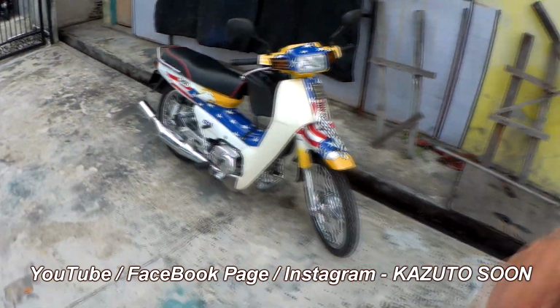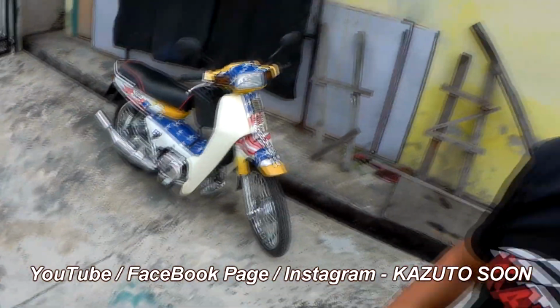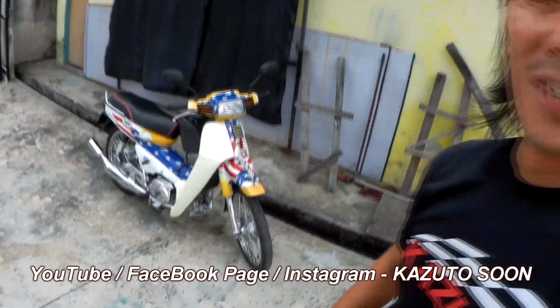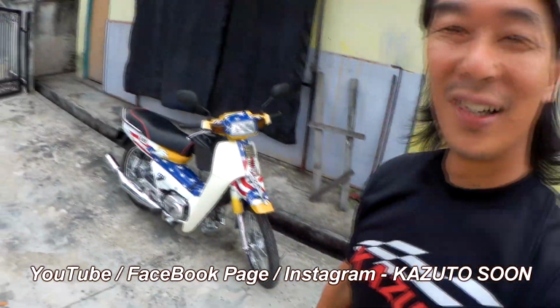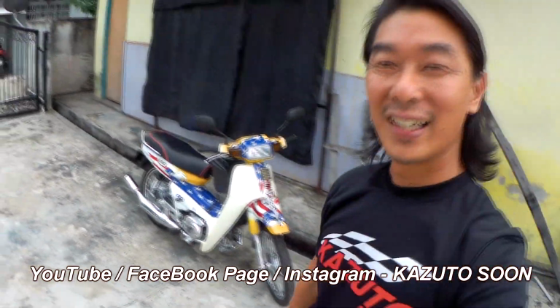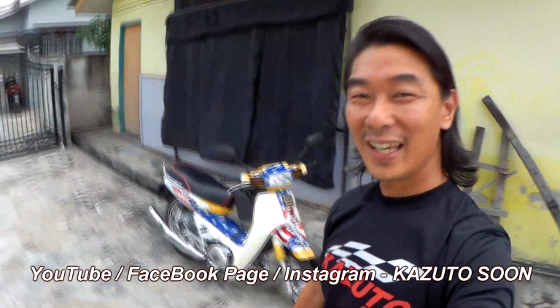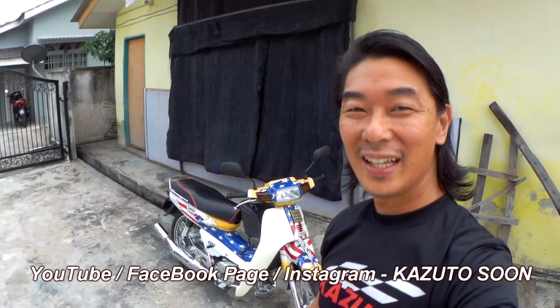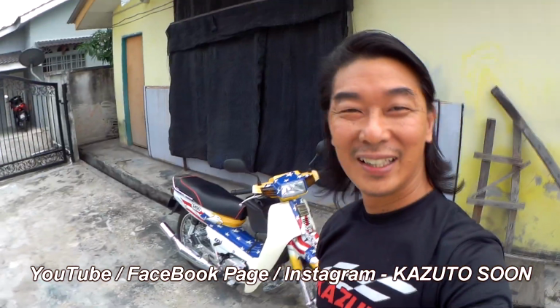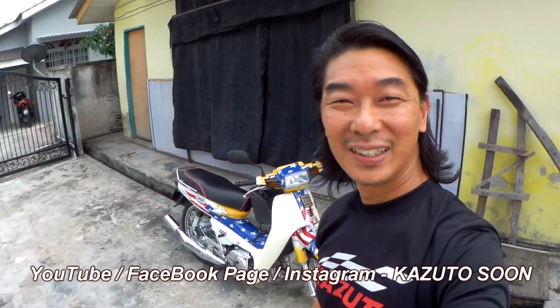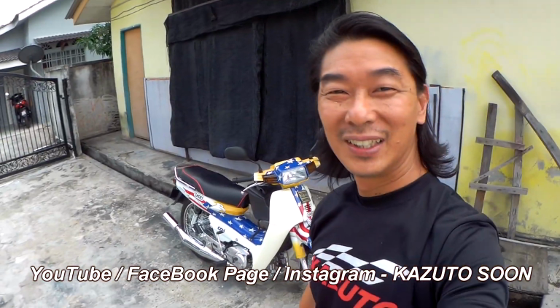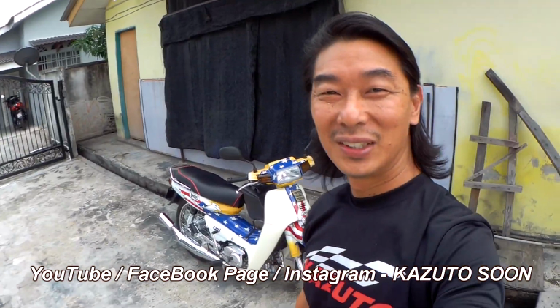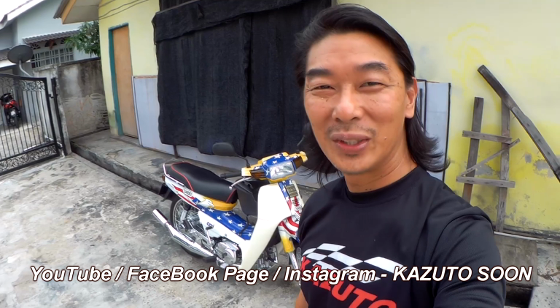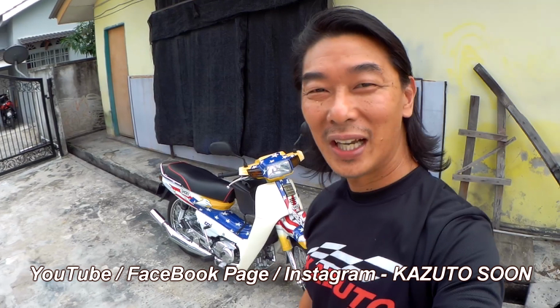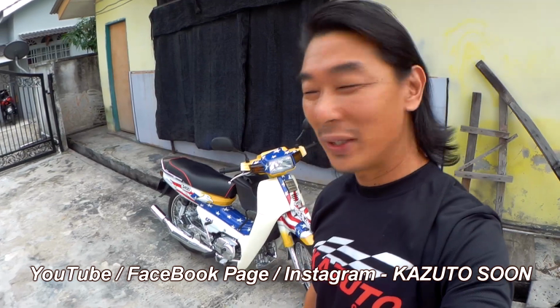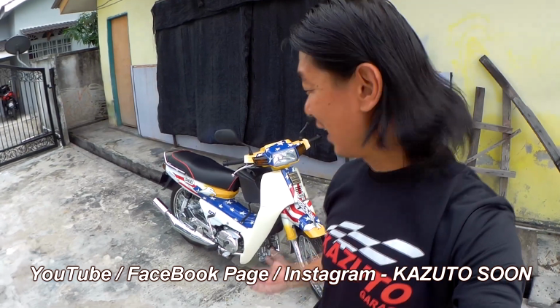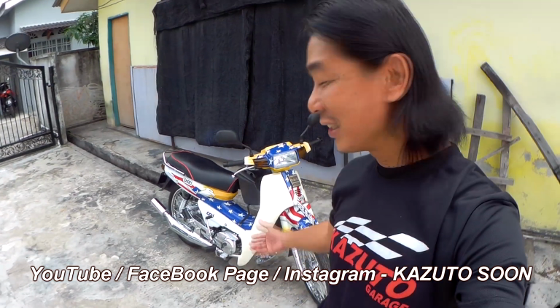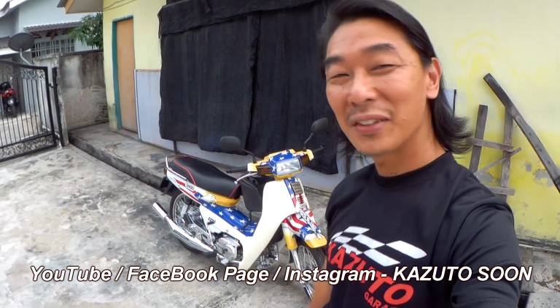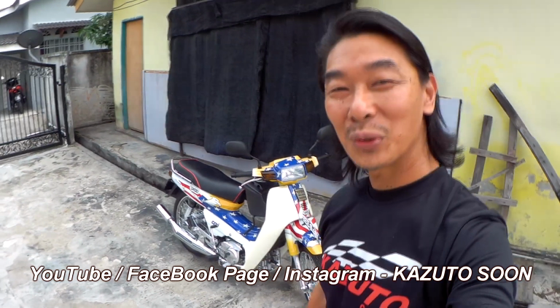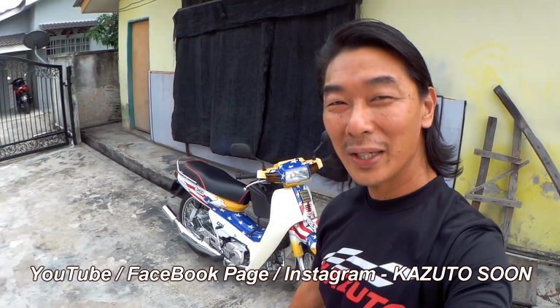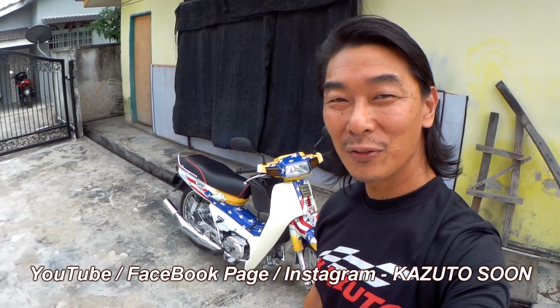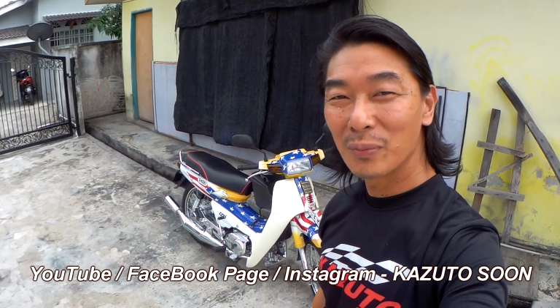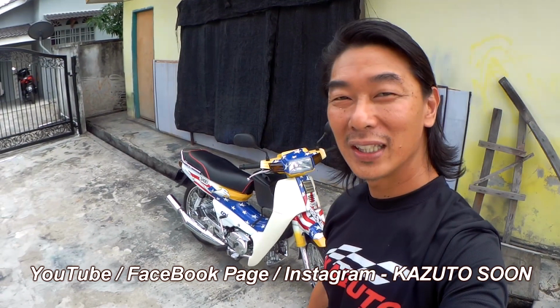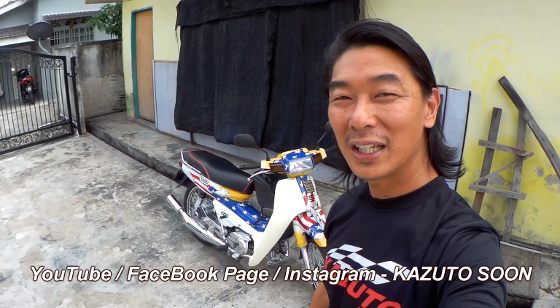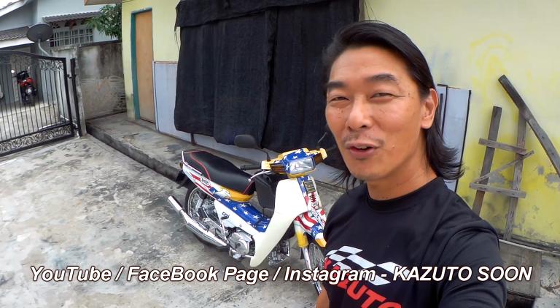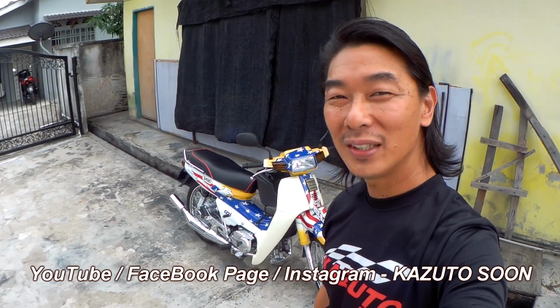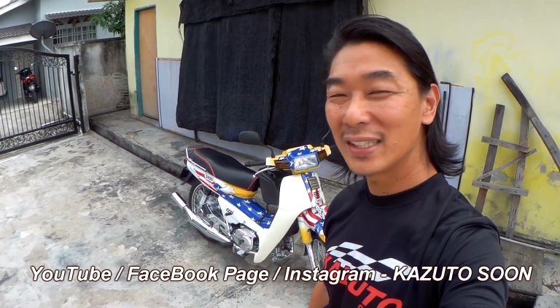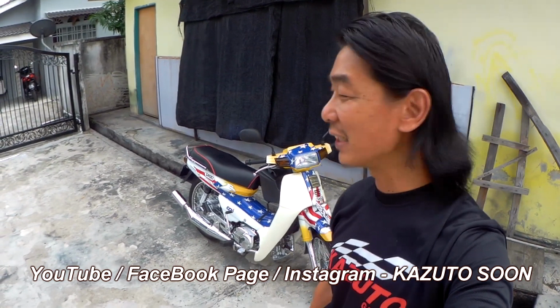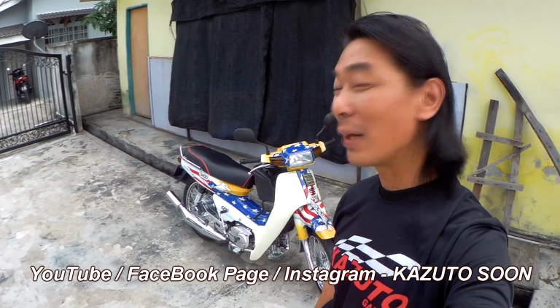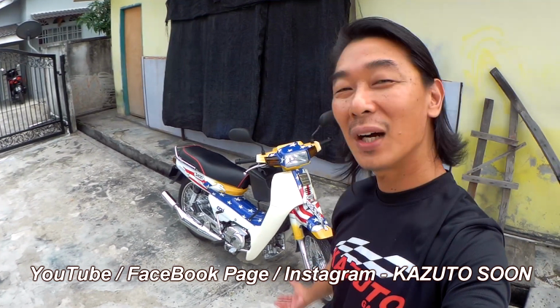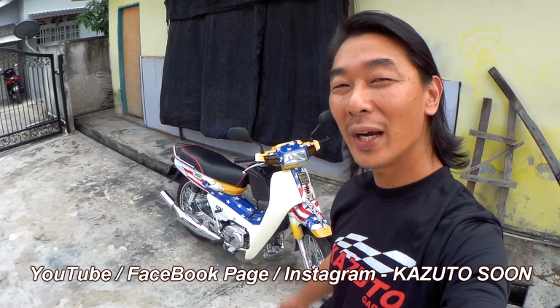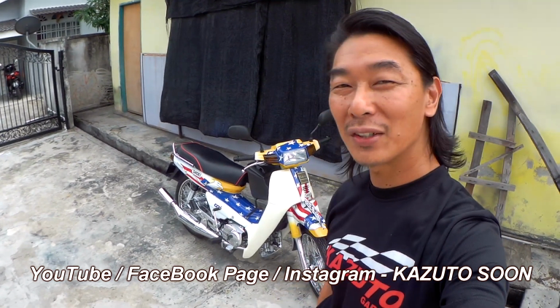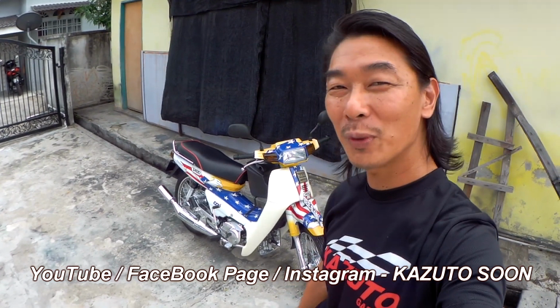Today I have another retro bike from '94. This is a Yamaha Y100 Sport.